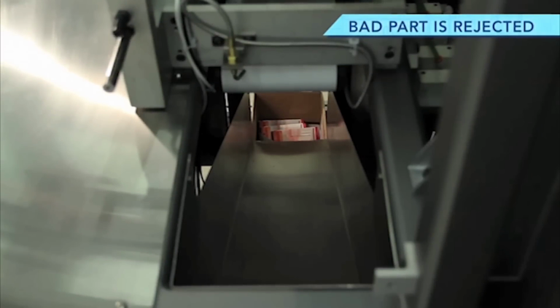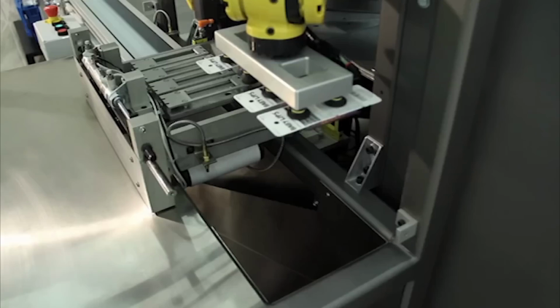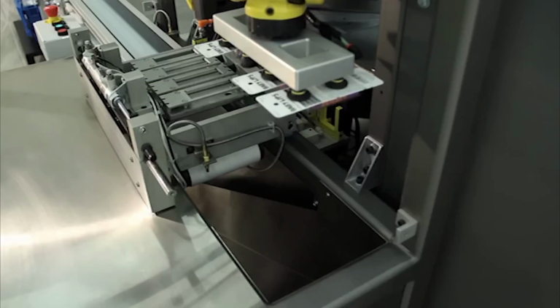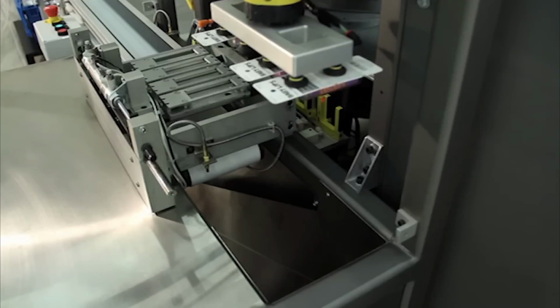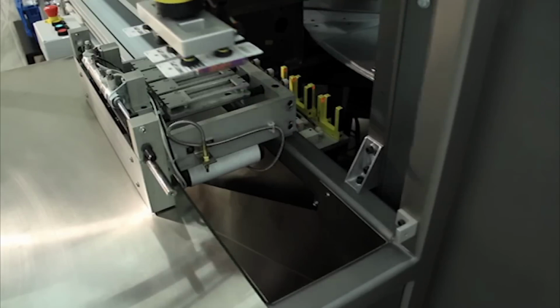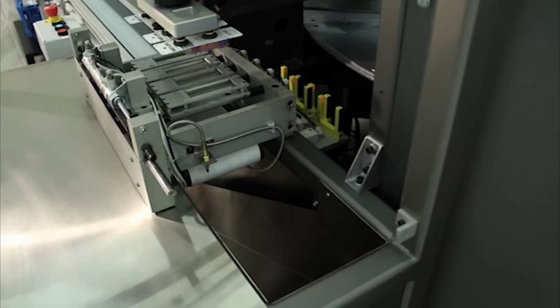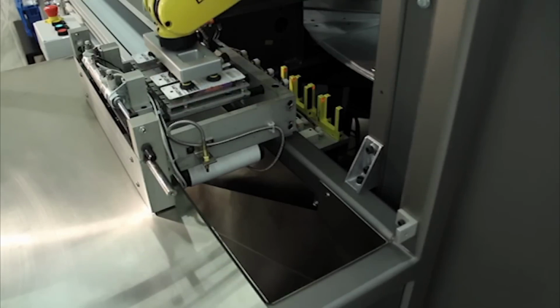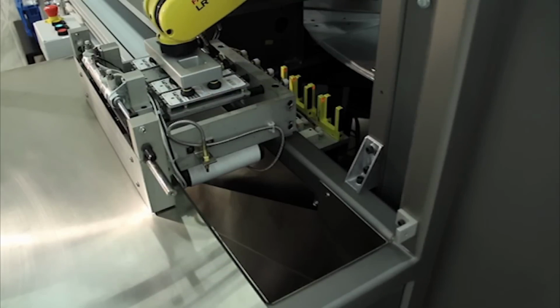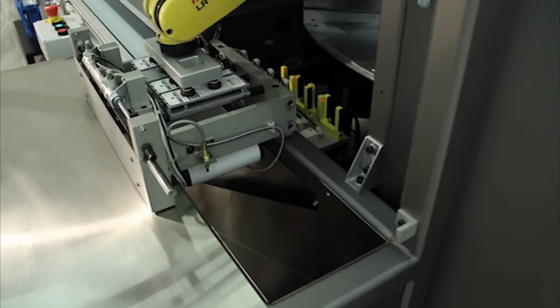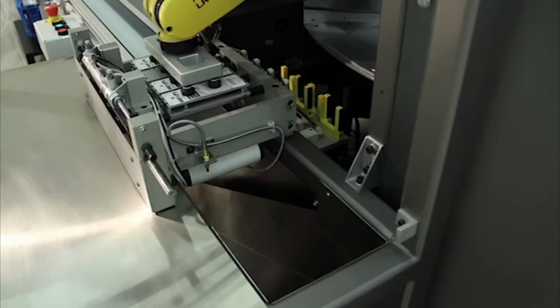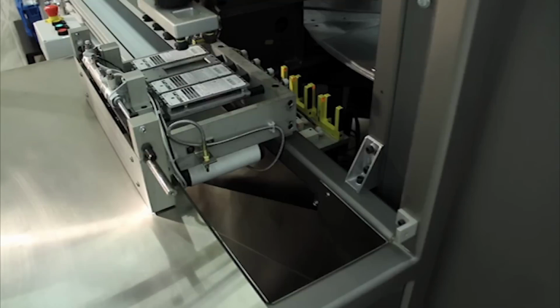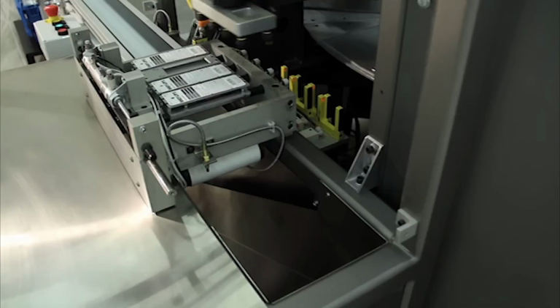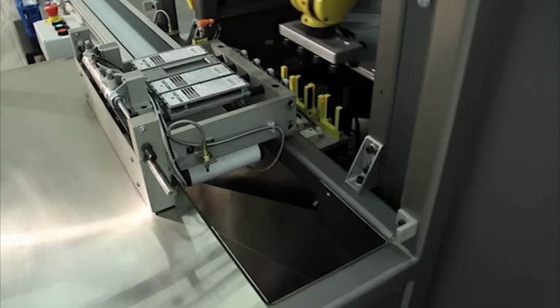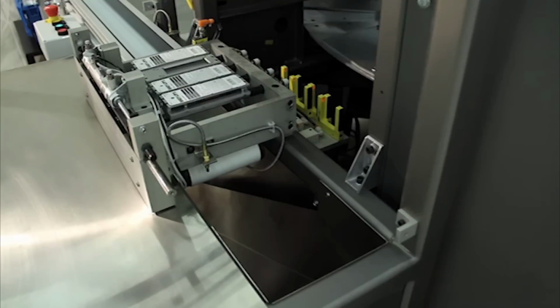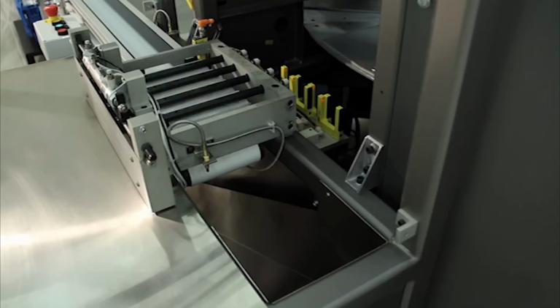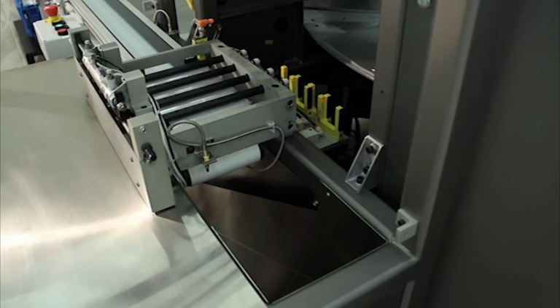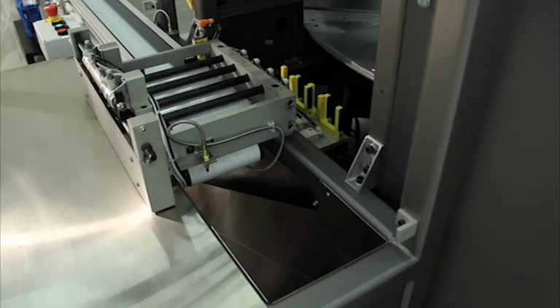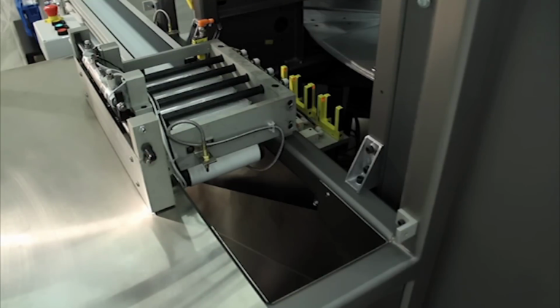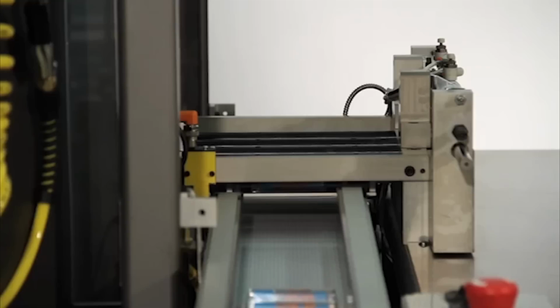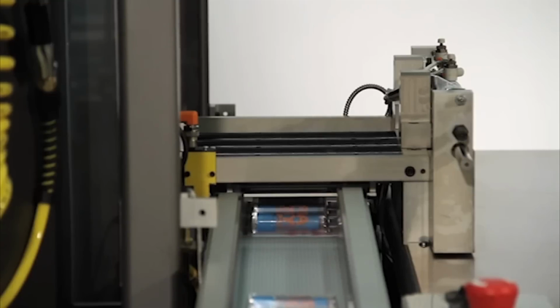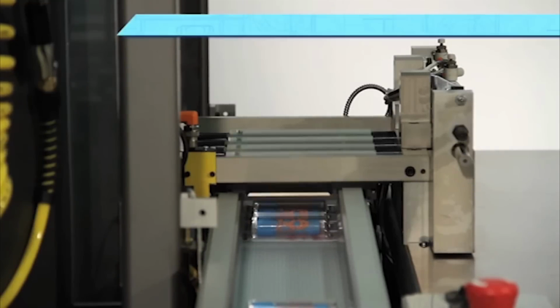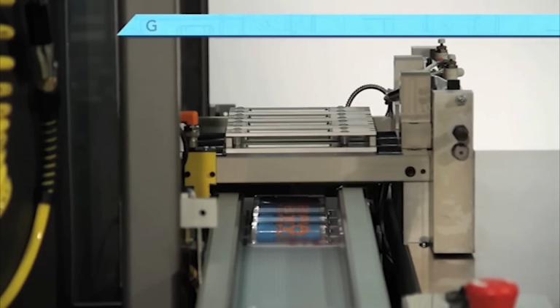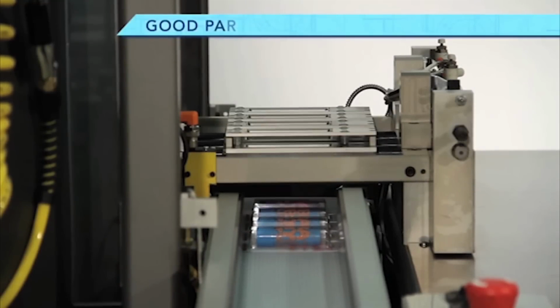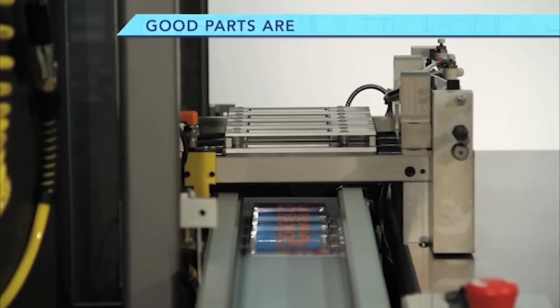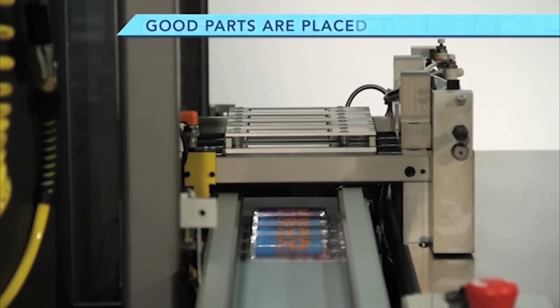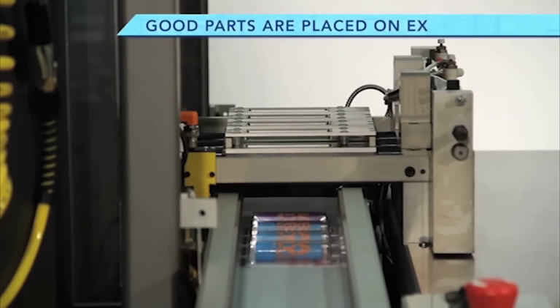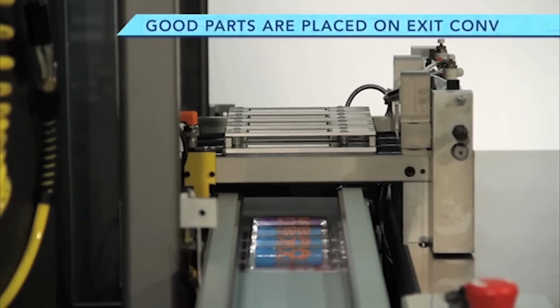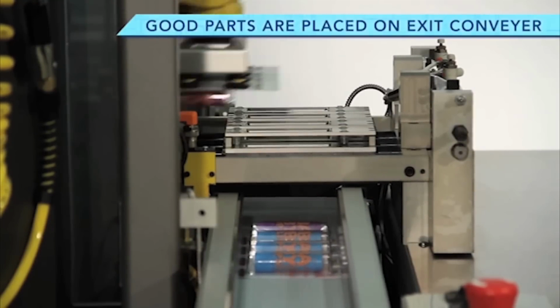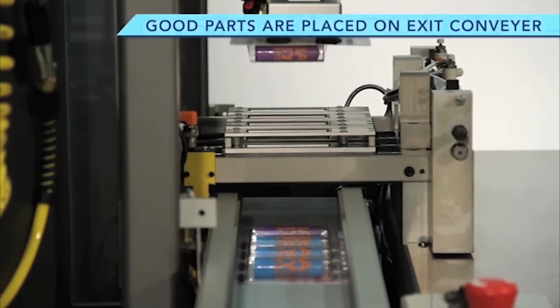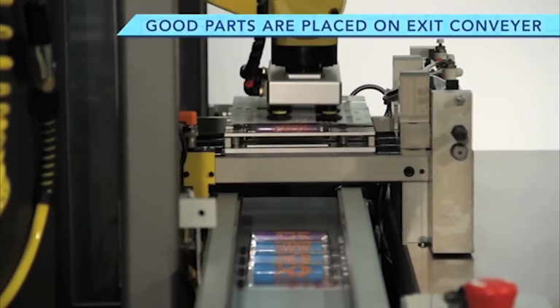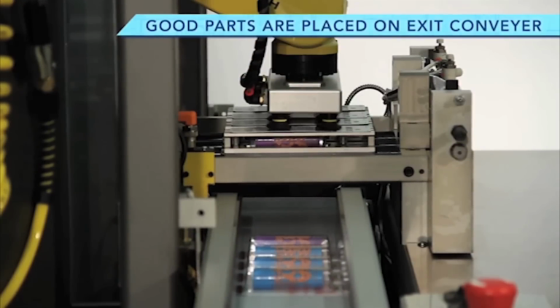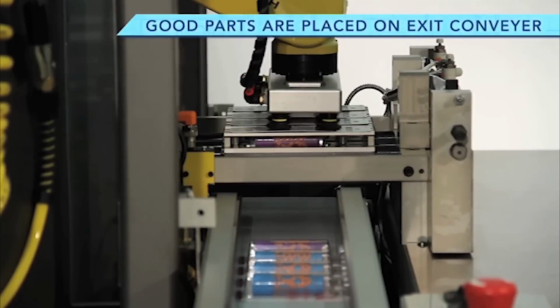Good products are placed into a flipper which inverts them and drops them onto a conveyor to travel downstream for final packaging.